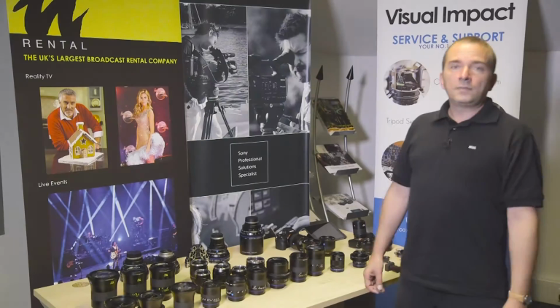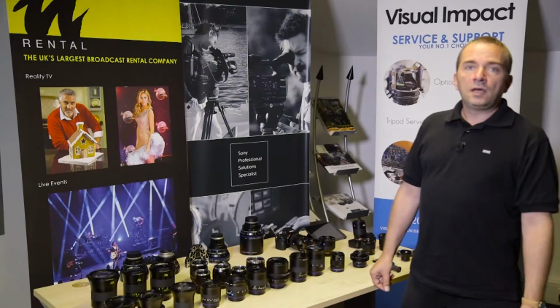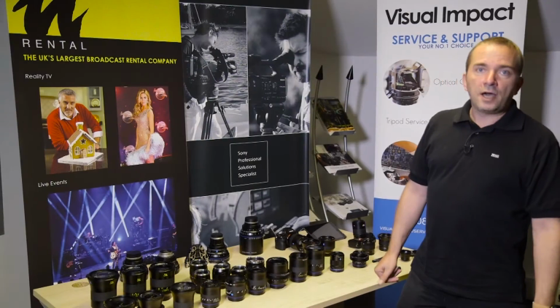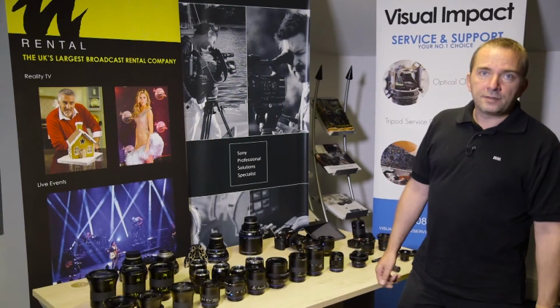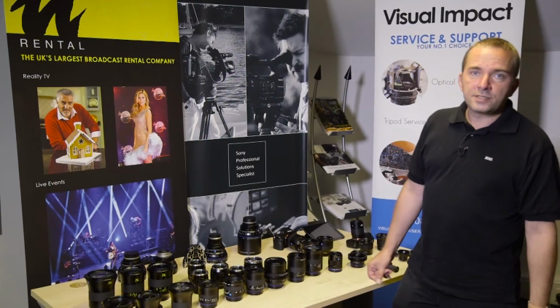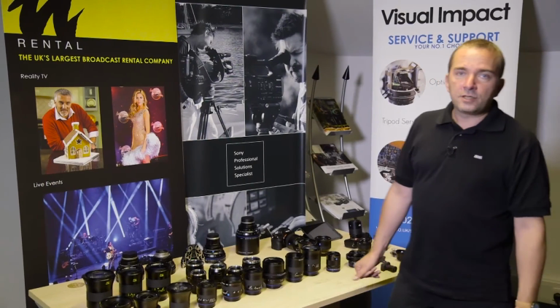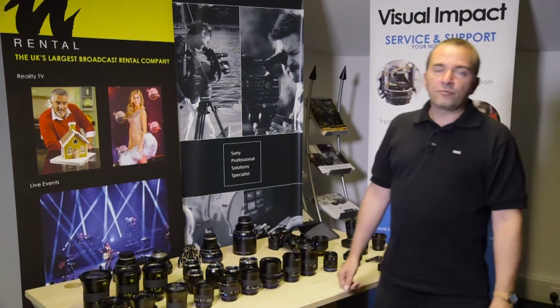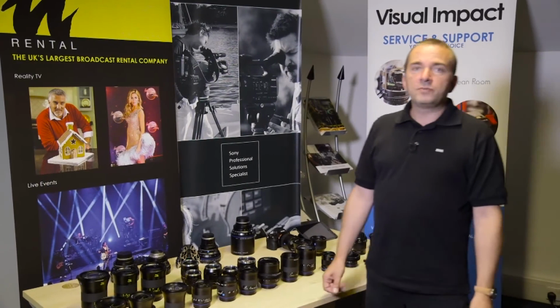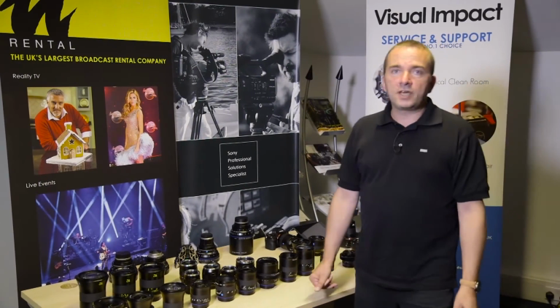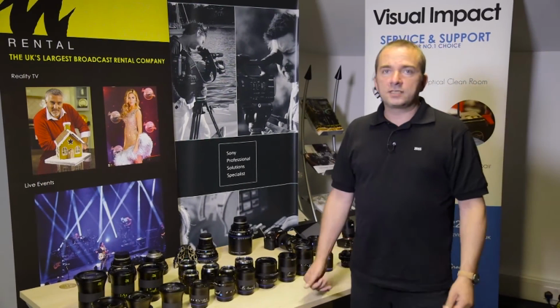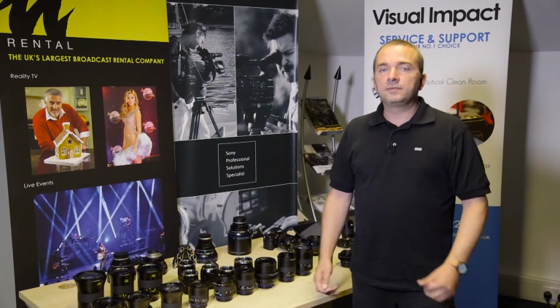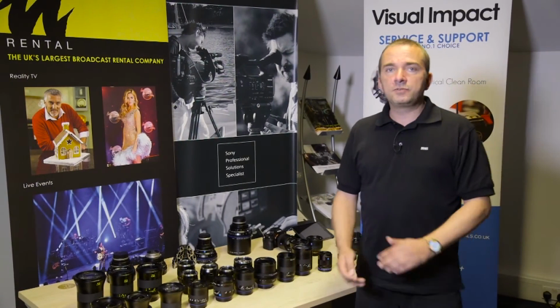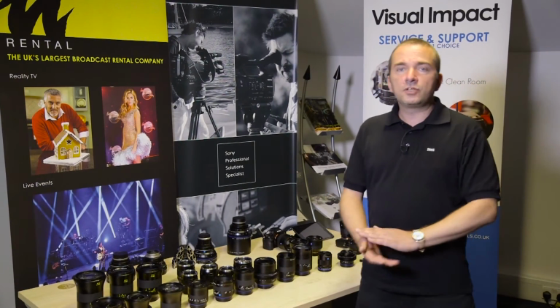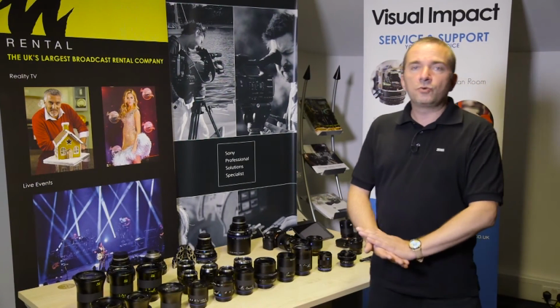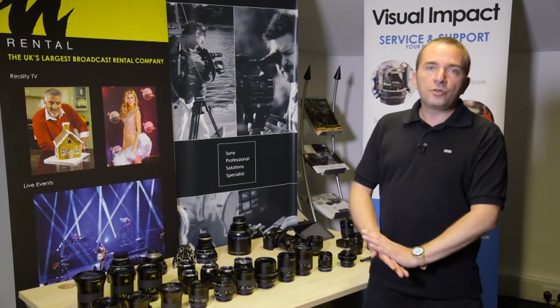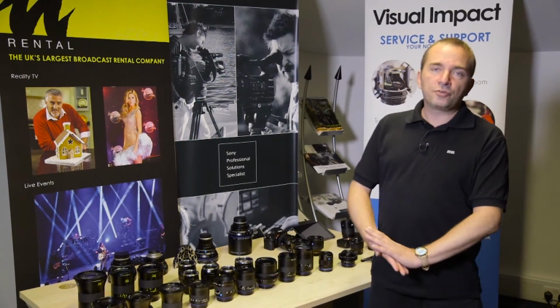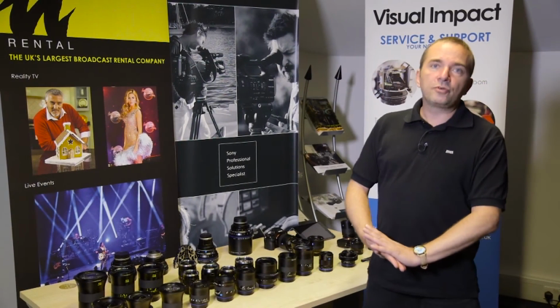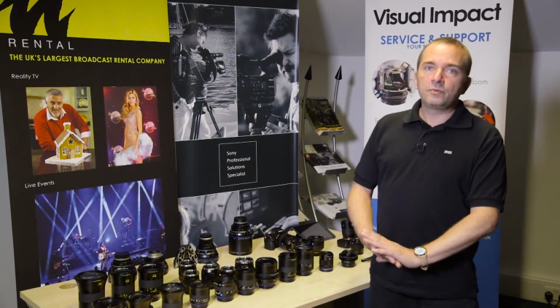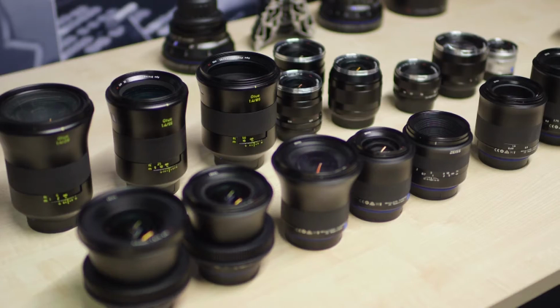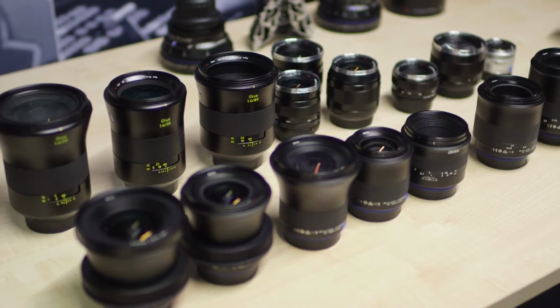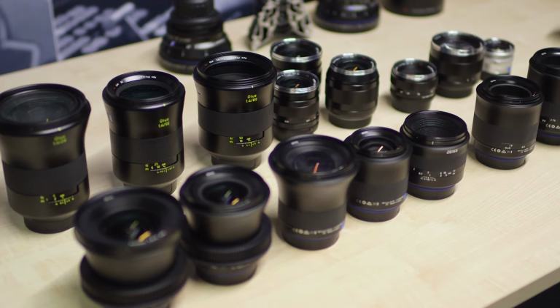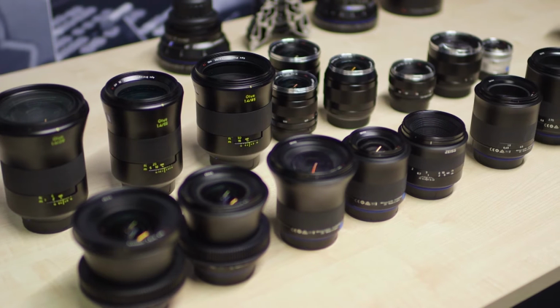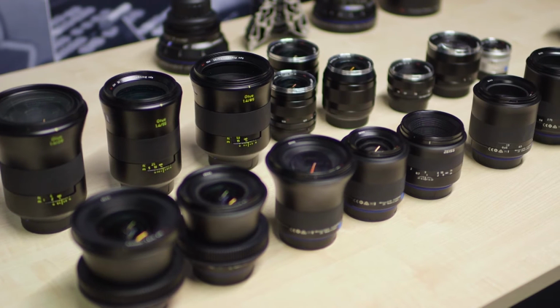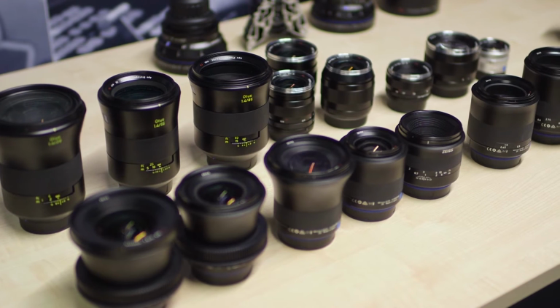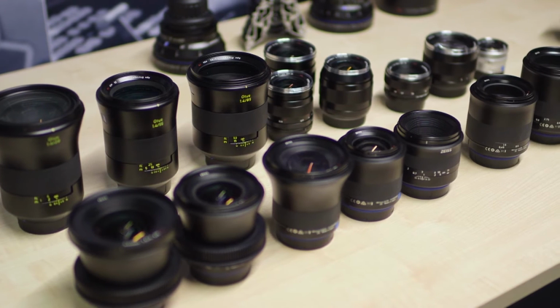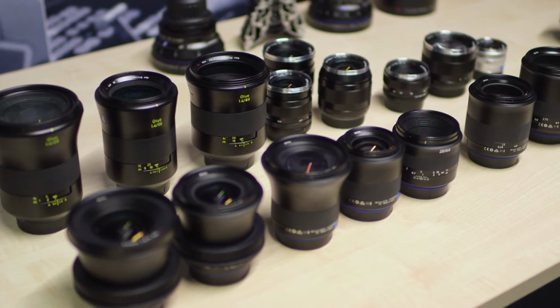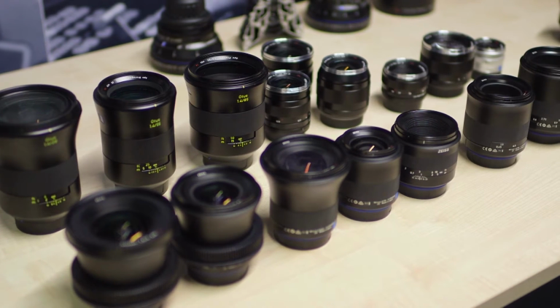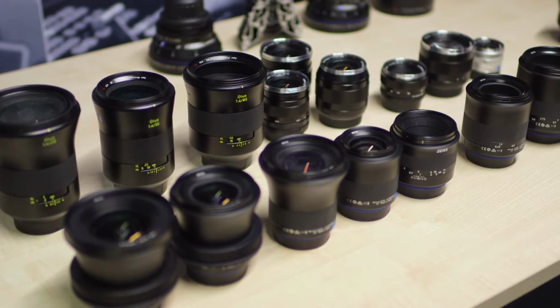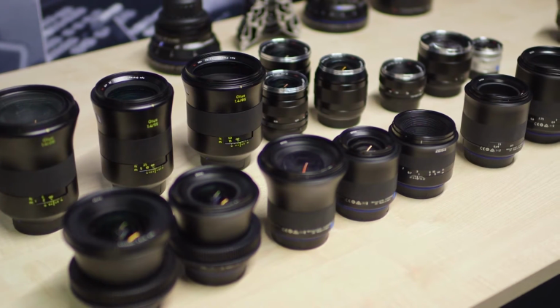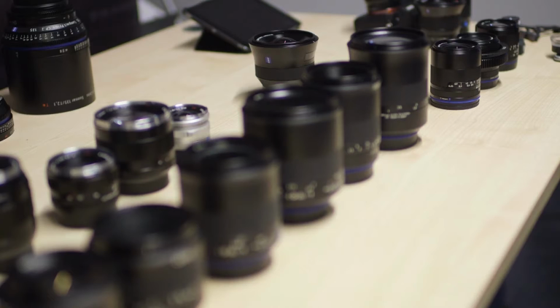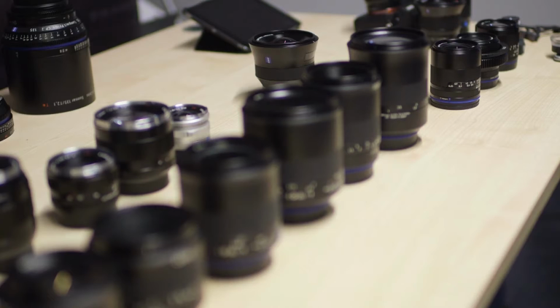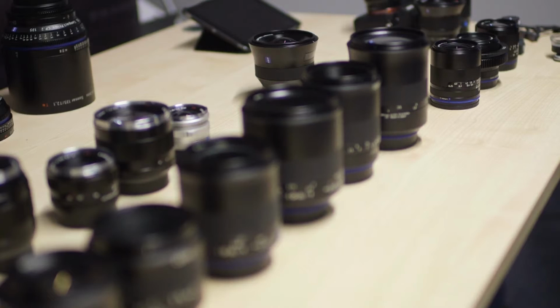Hi, this is Luke from Zeiss. I'm just going to talk you through some of our families of lenses and their applications.